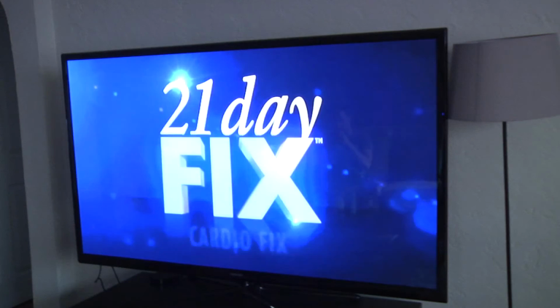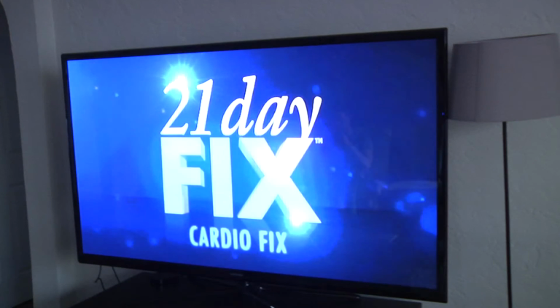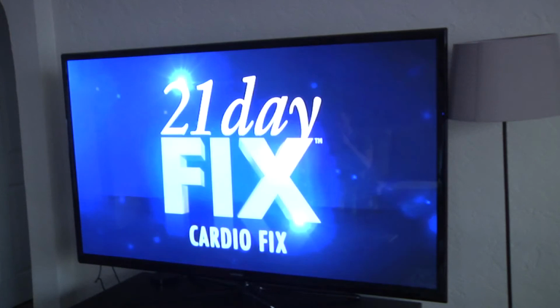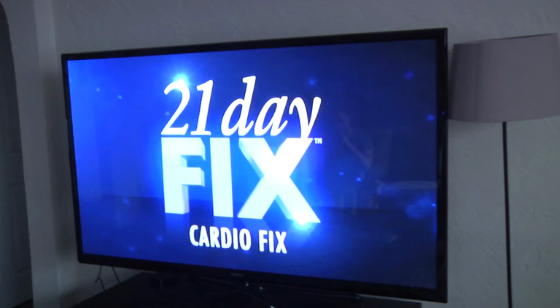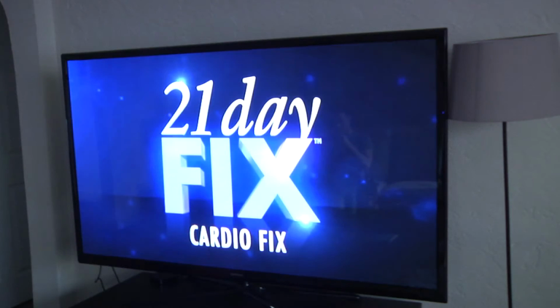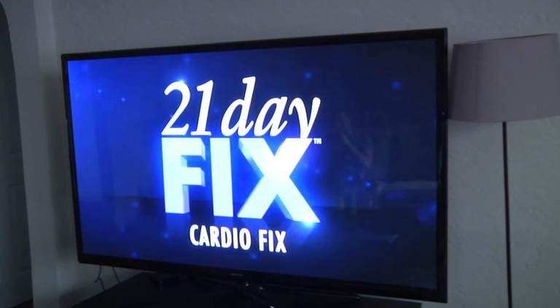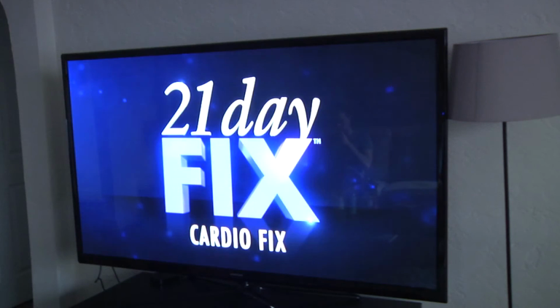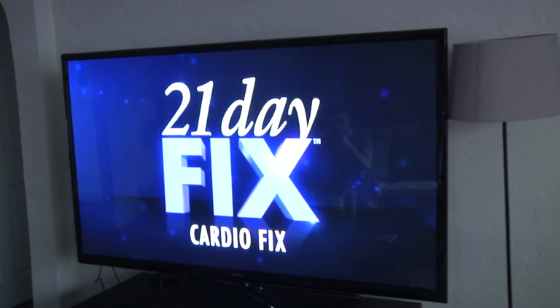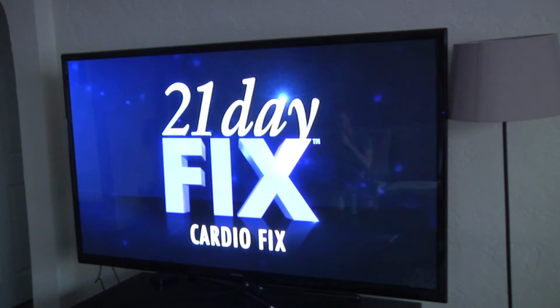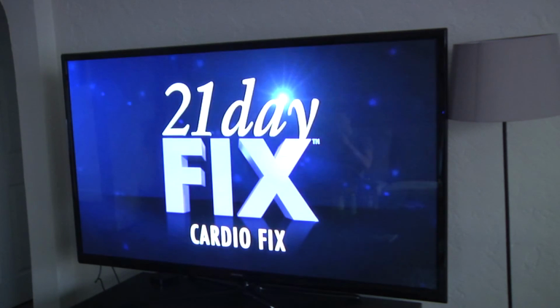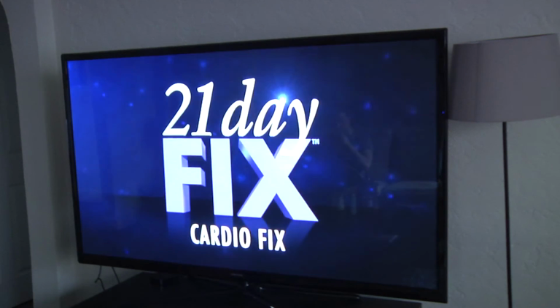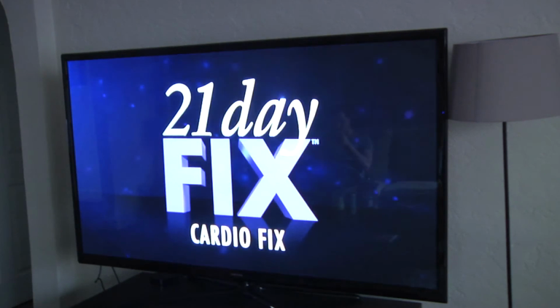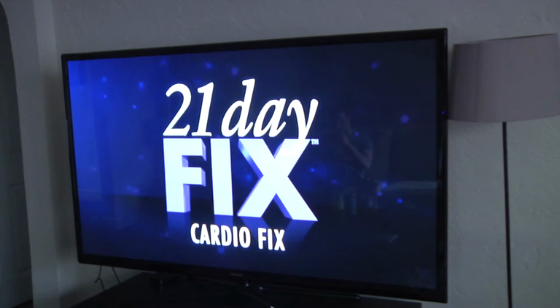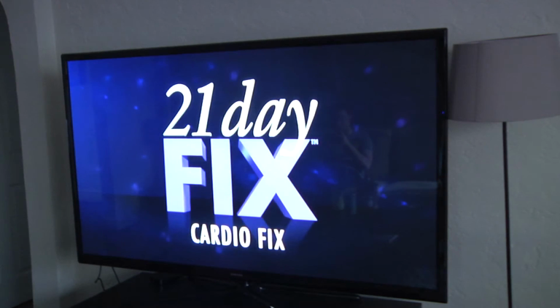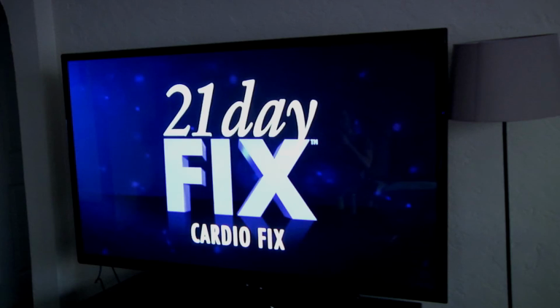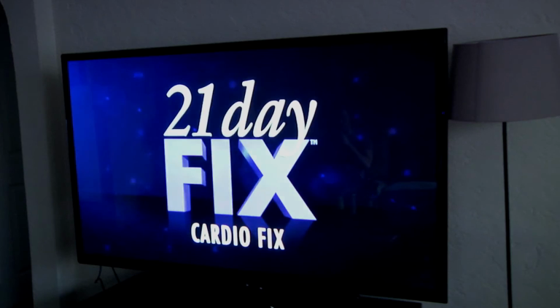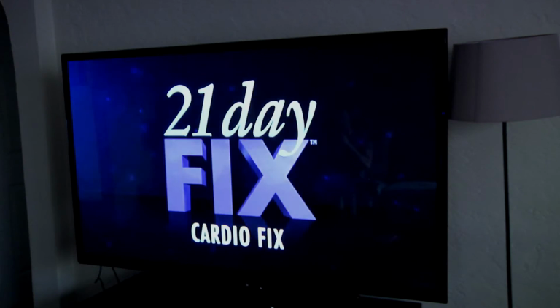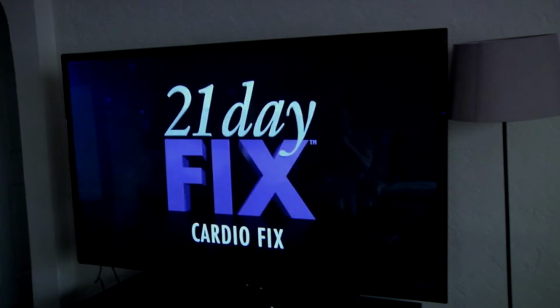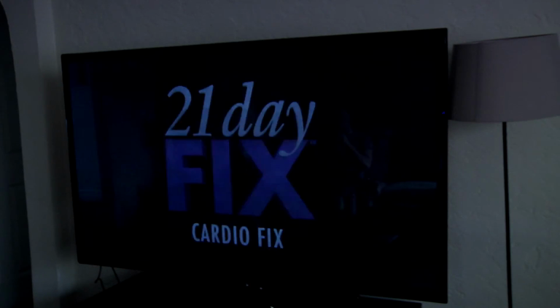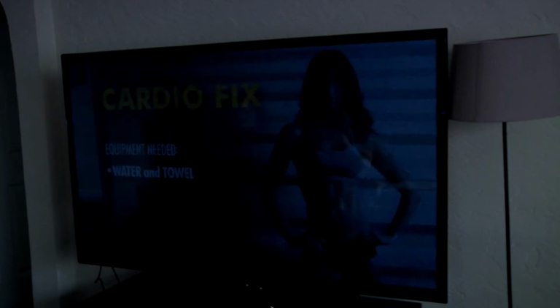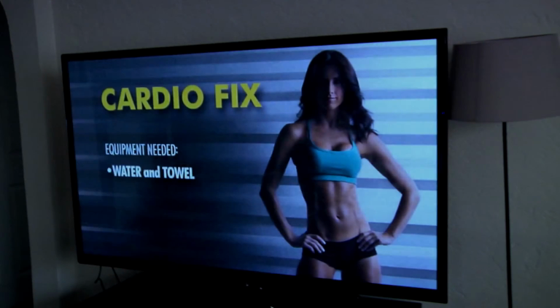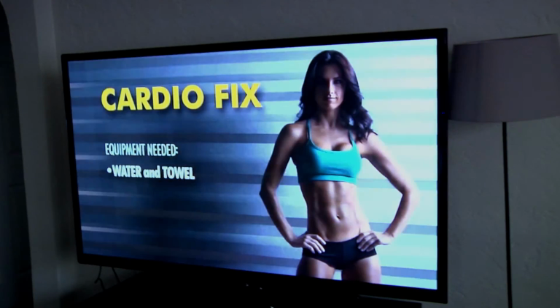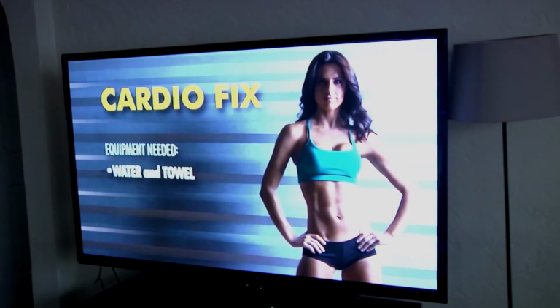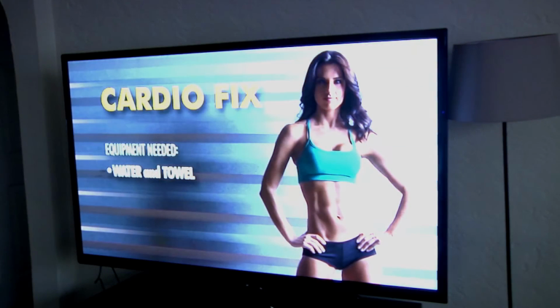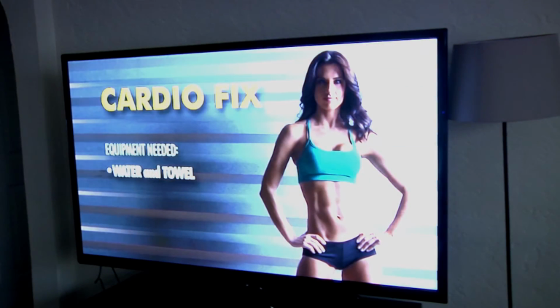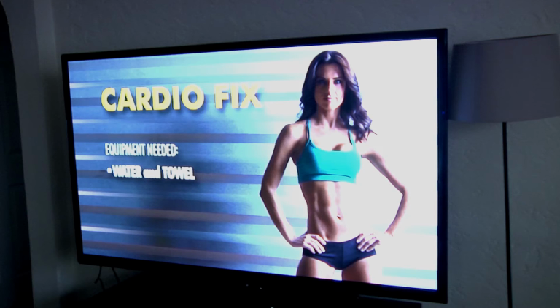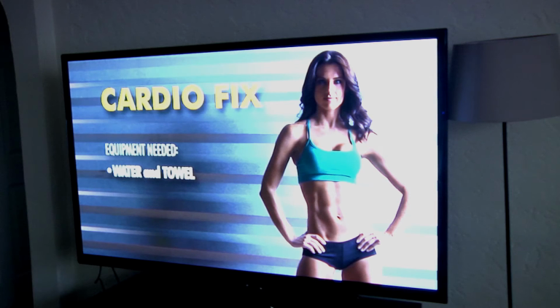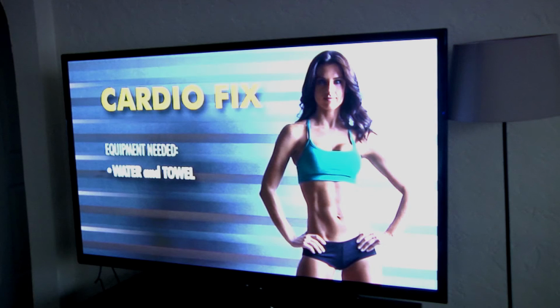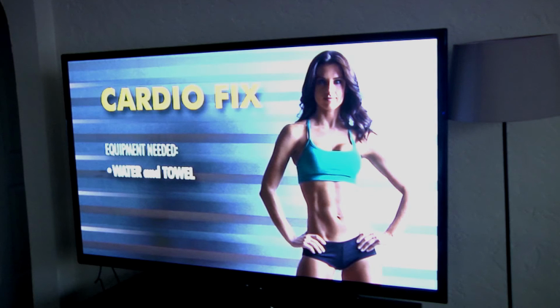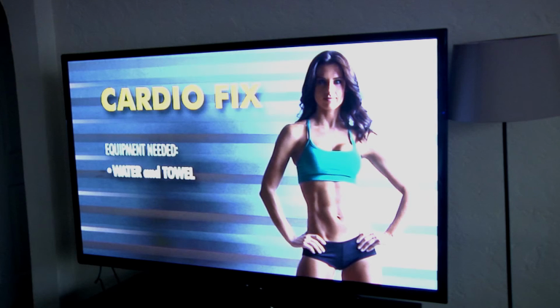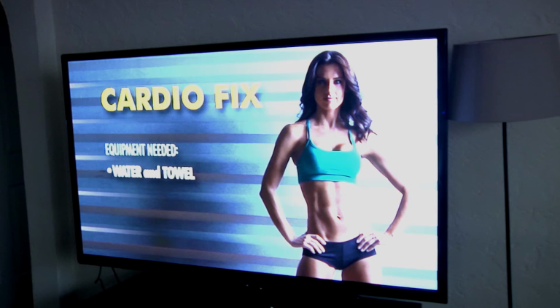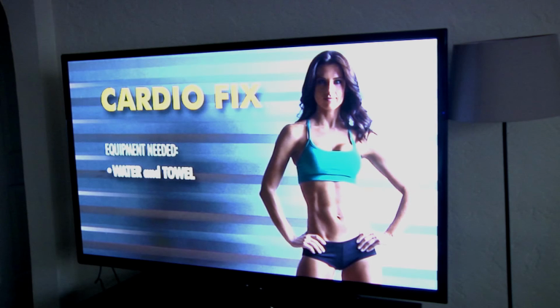But it's not just about the food. The program also includes workout DVDs that are 30 minutes each, all to help you get beach ready. For Point News, I'm Madison Krupp.